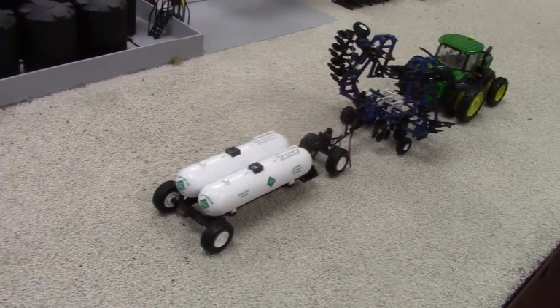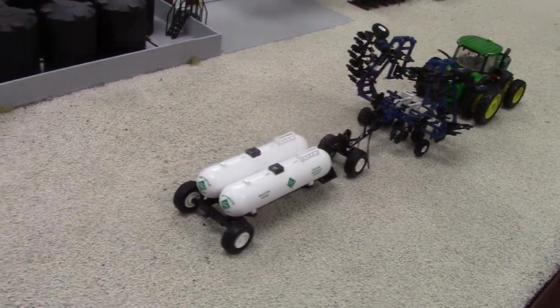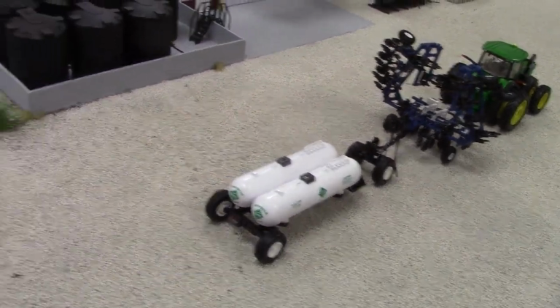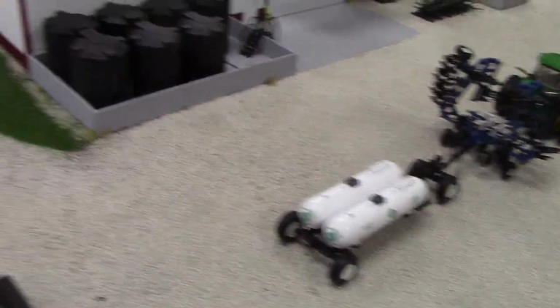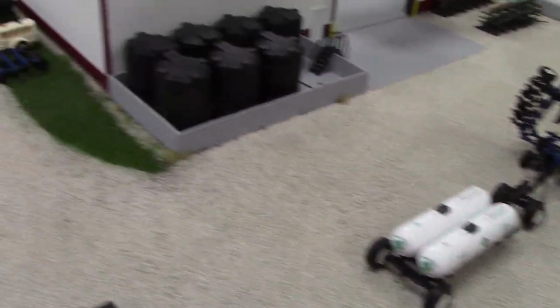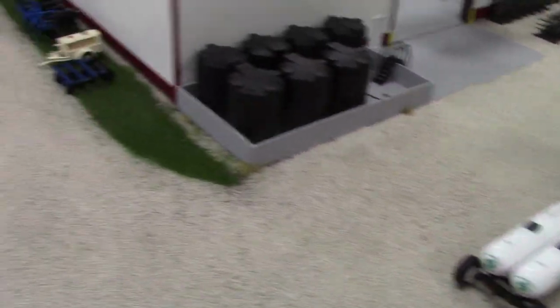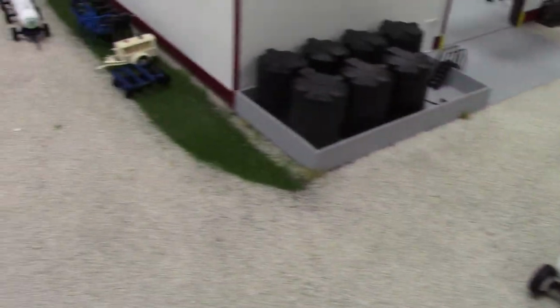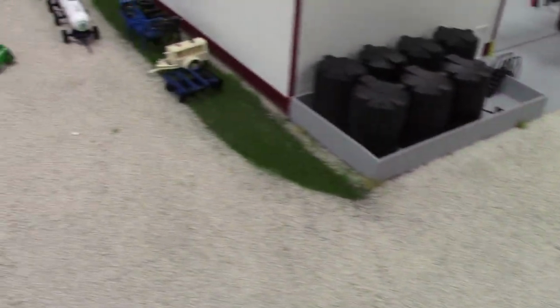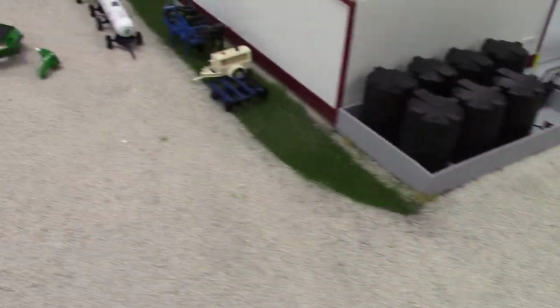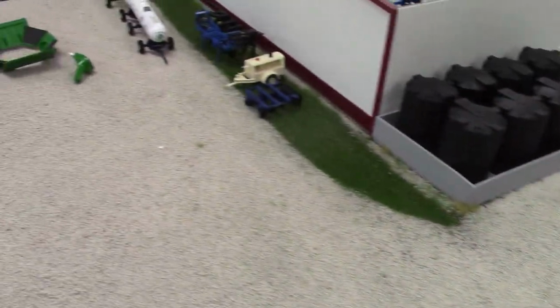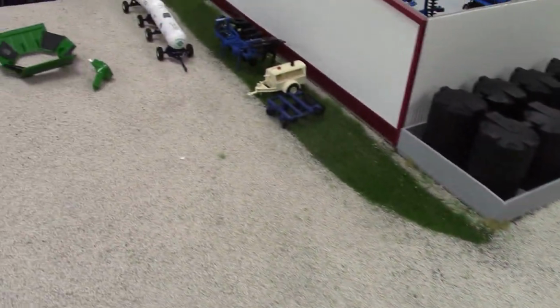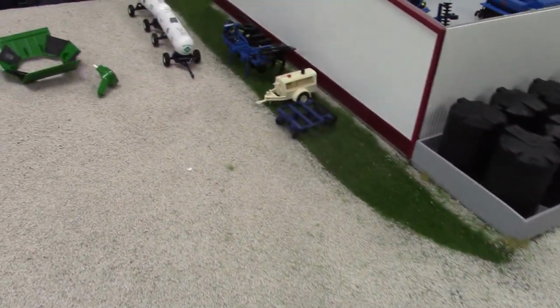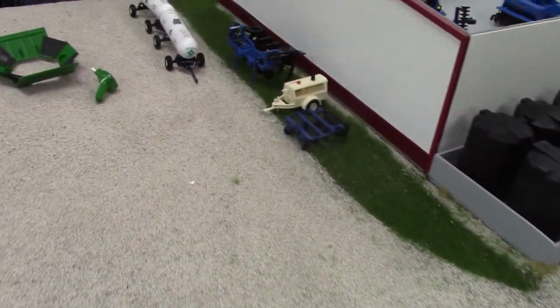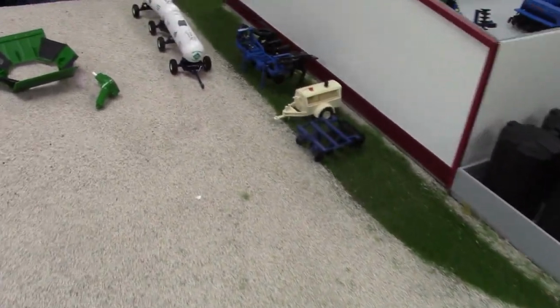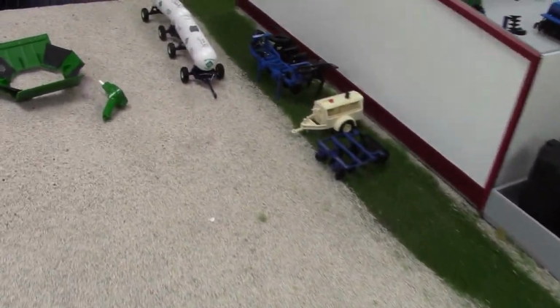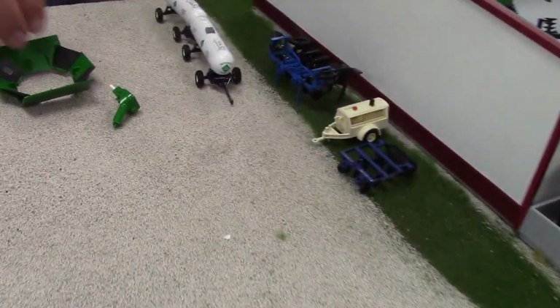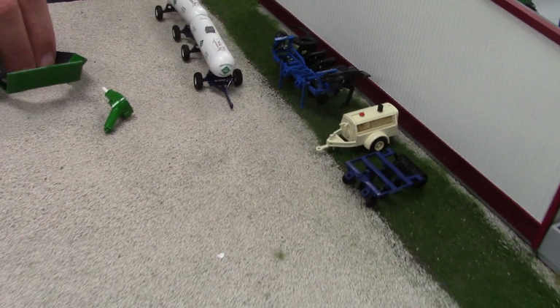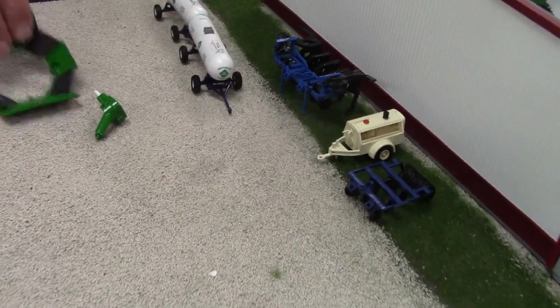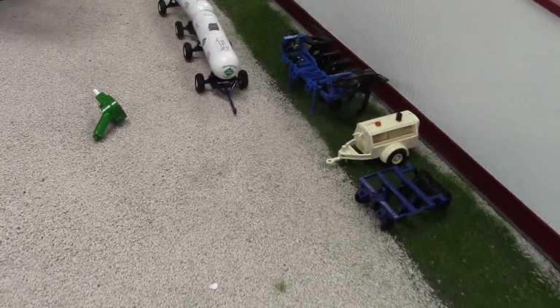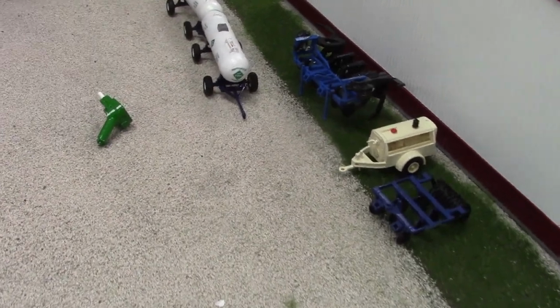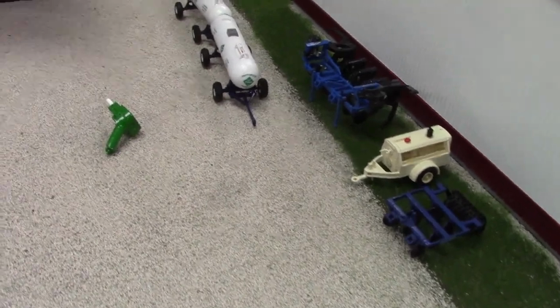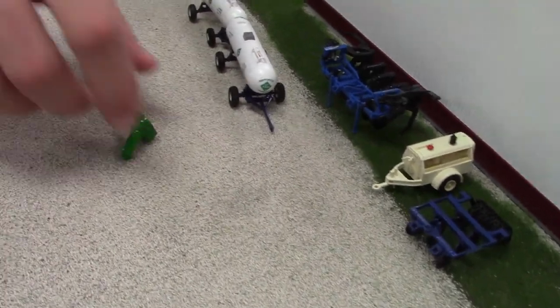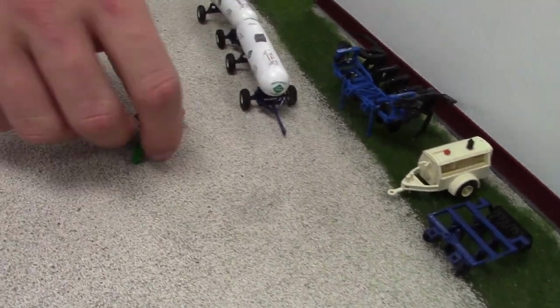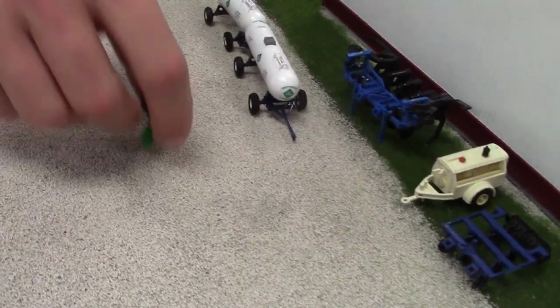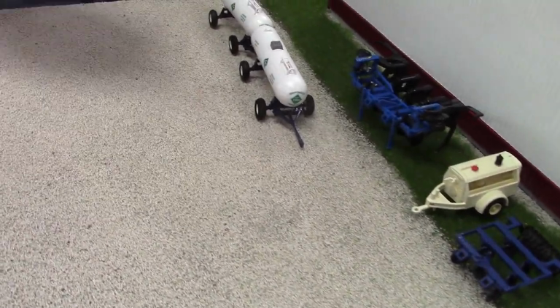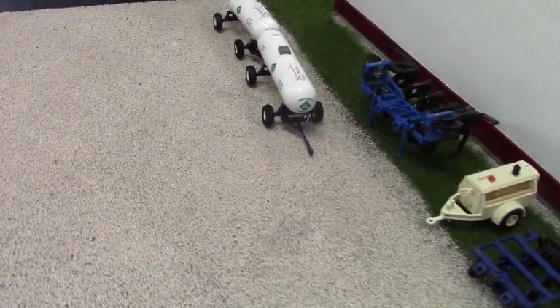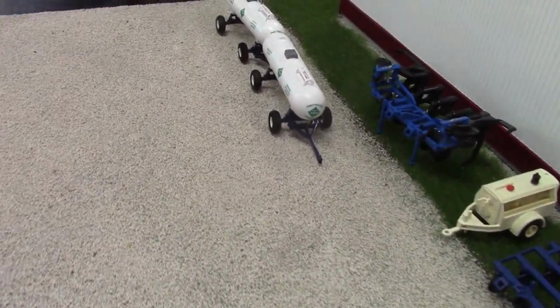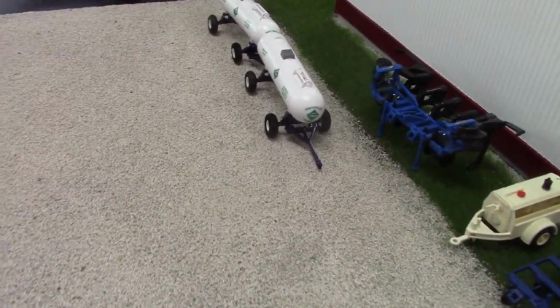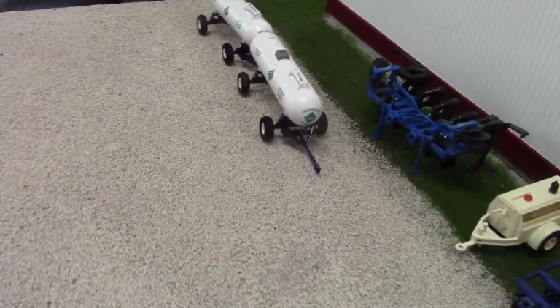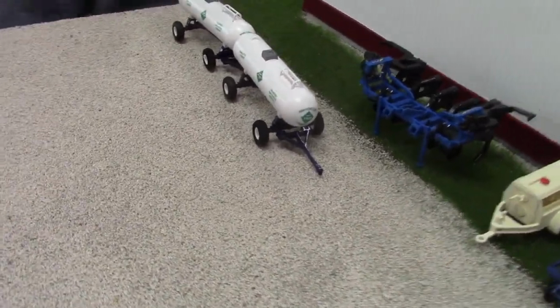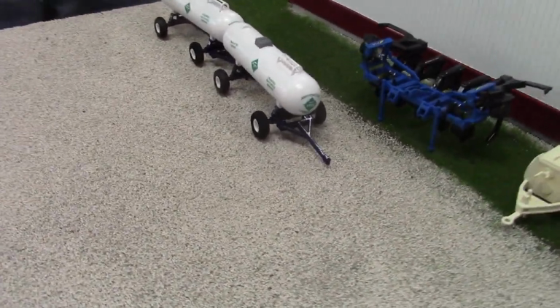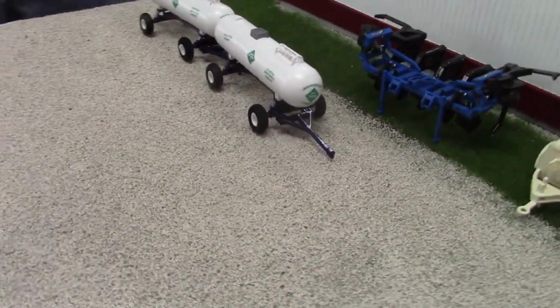Actually we've got some other tanks over here — the older style single tanks in the back, and another double as well.